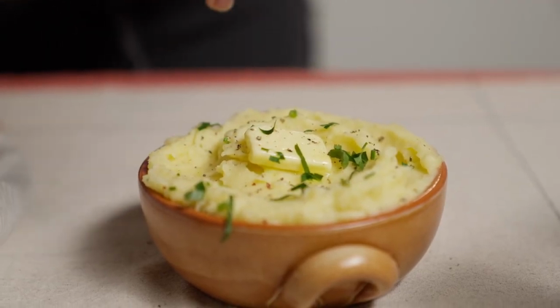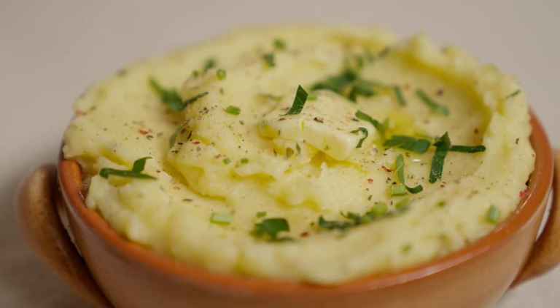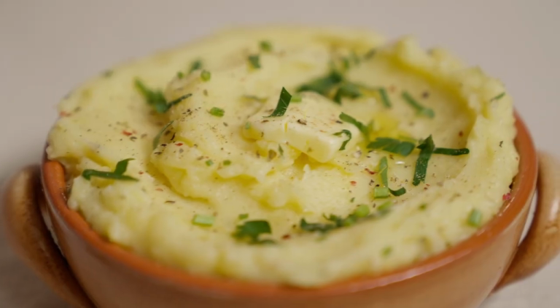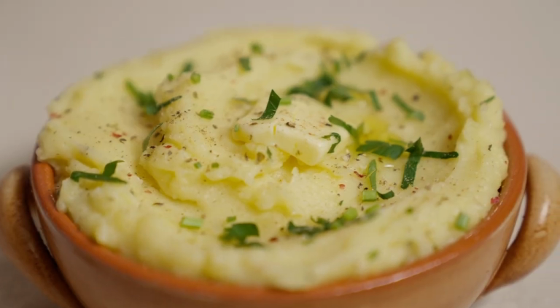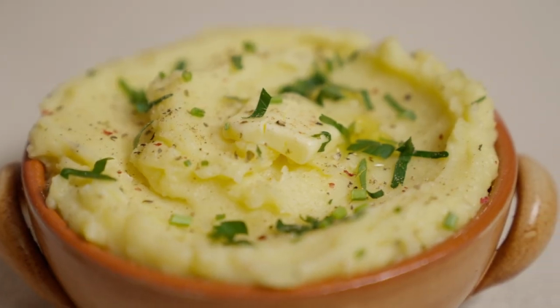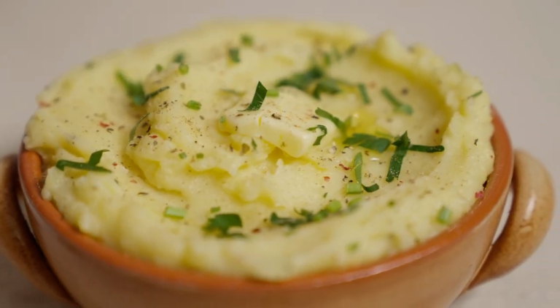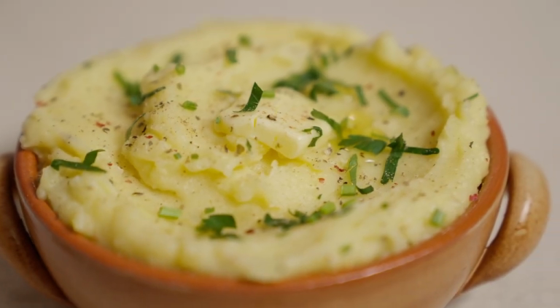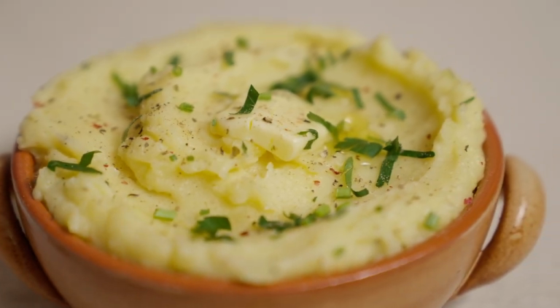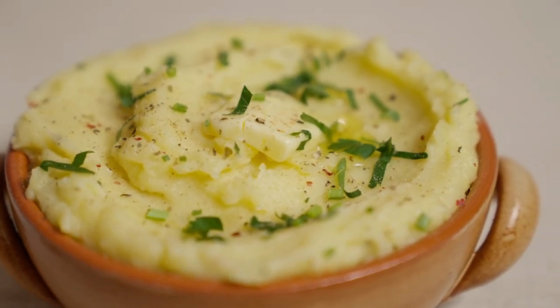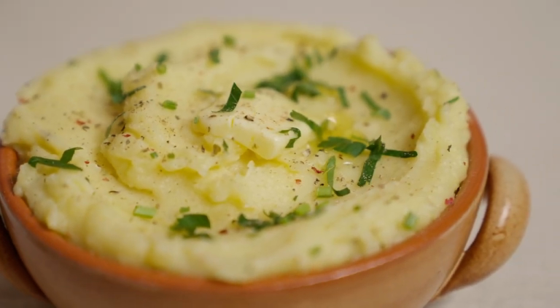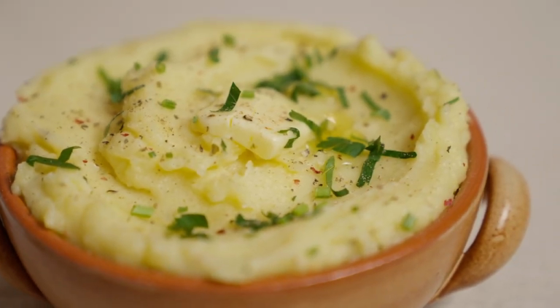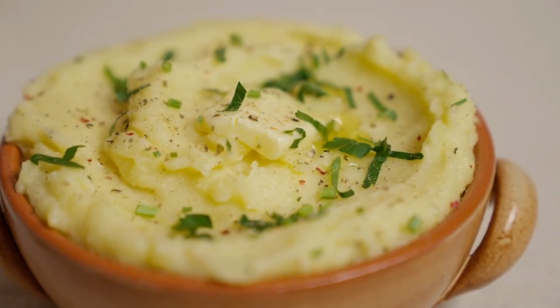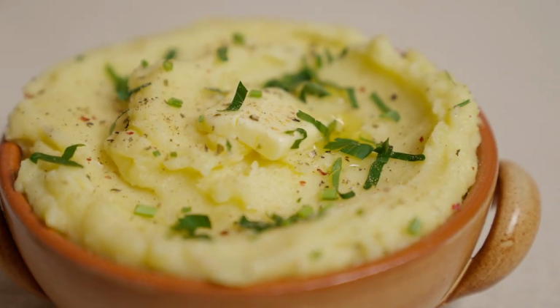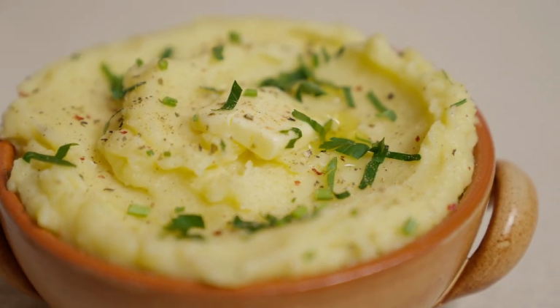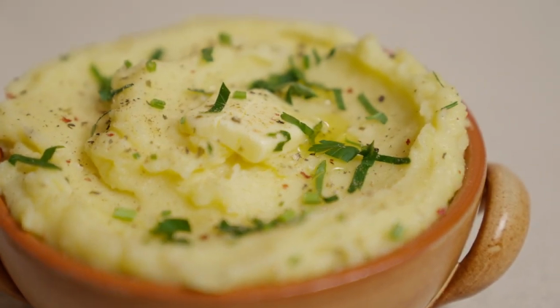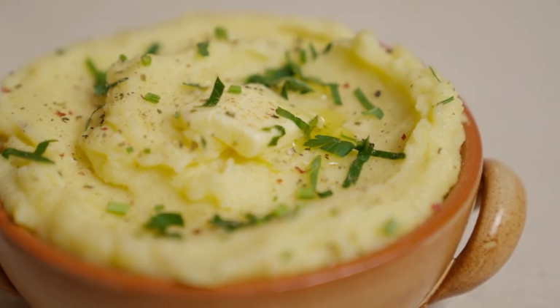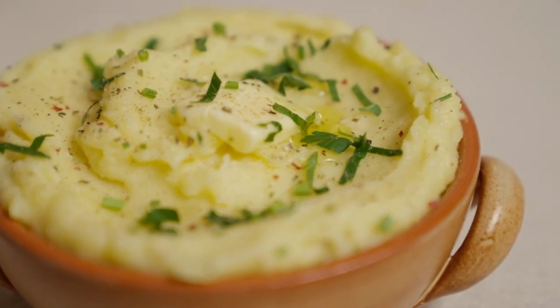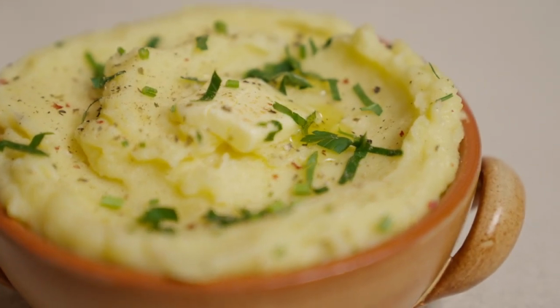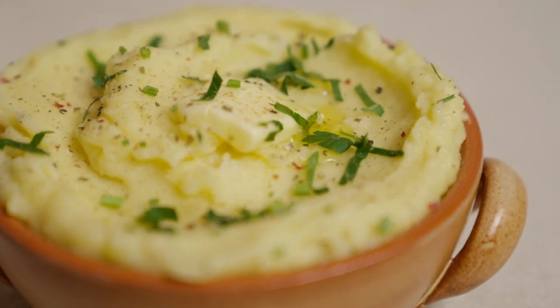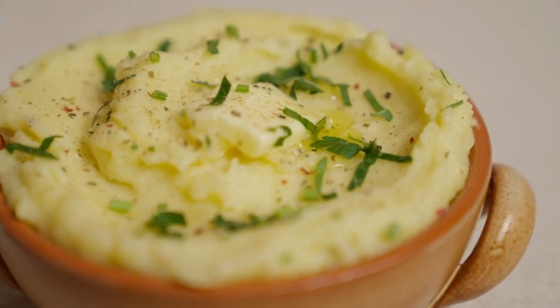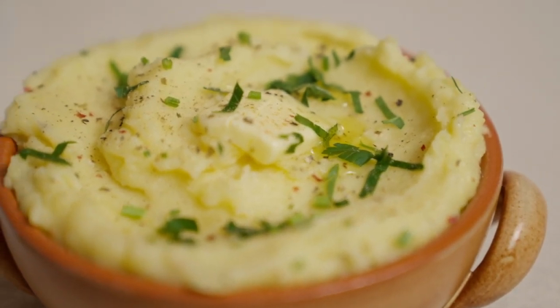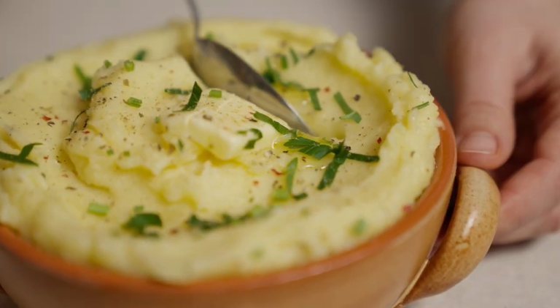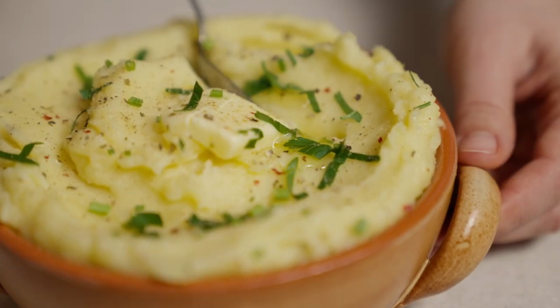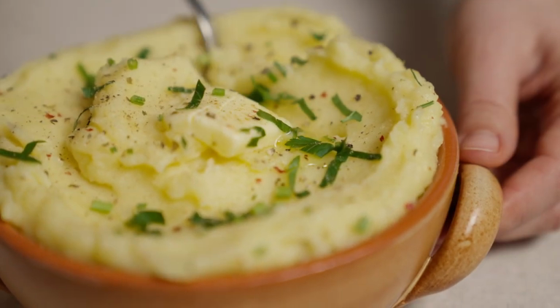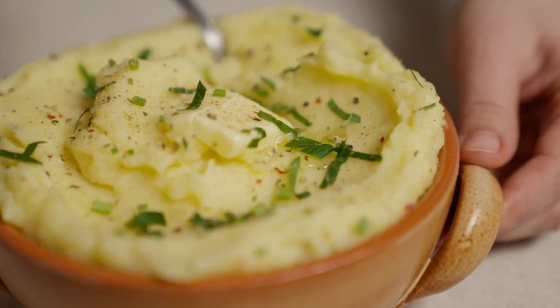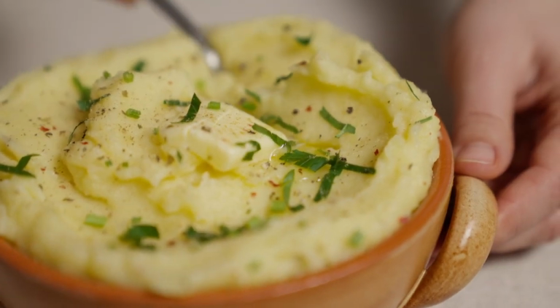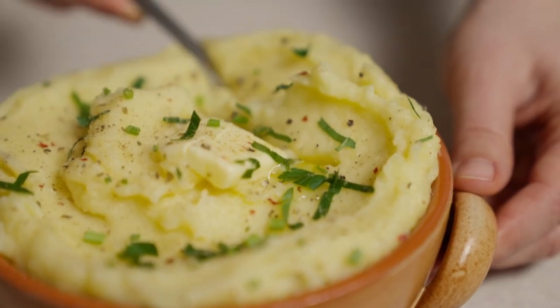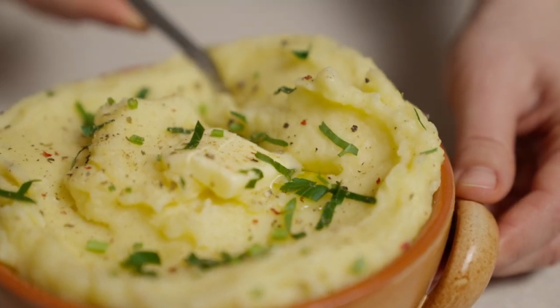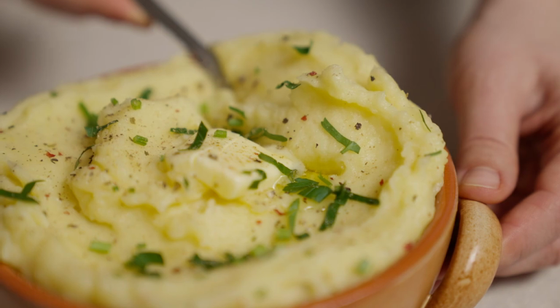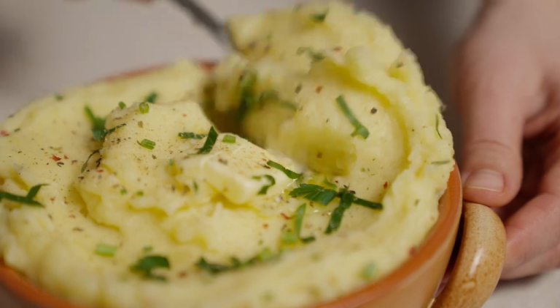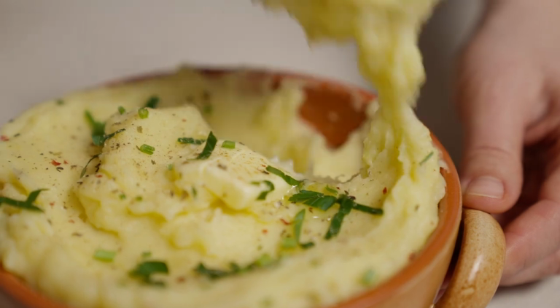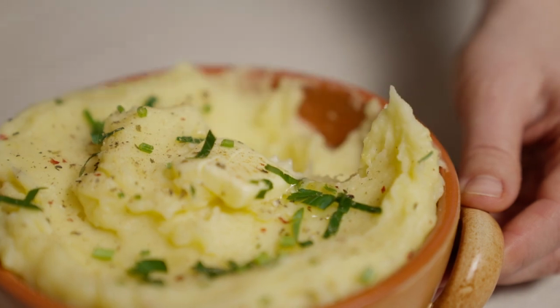Serve immediately. As we would say in Croatia, Dobar tek!